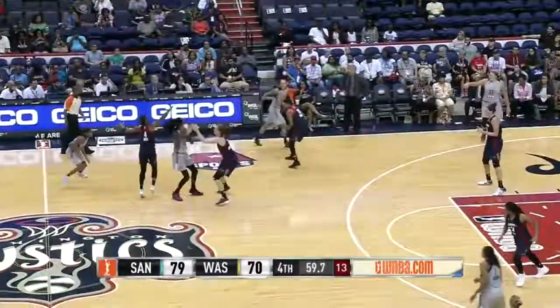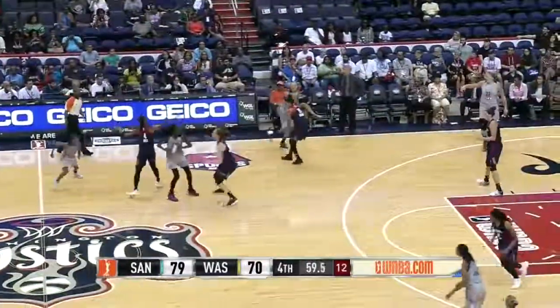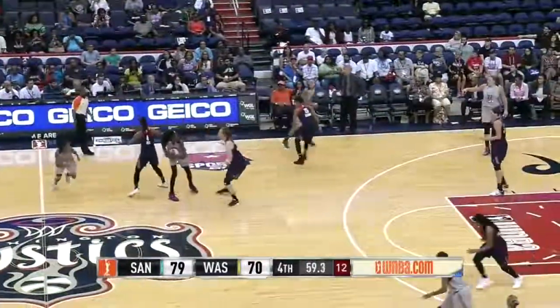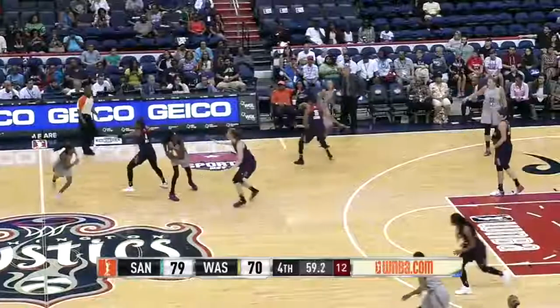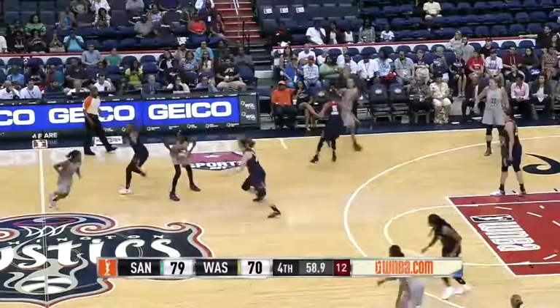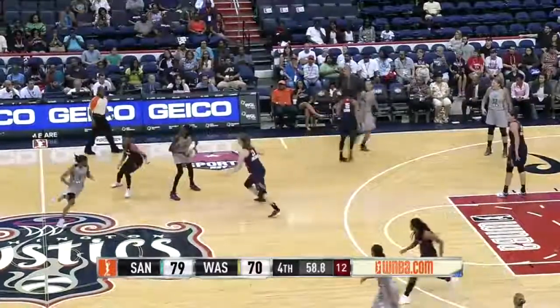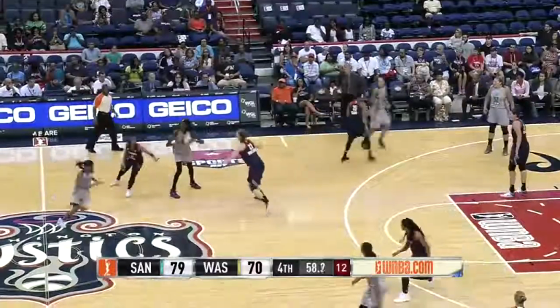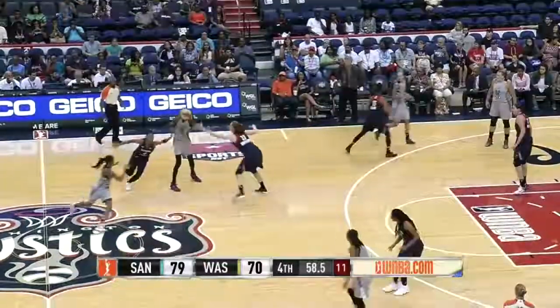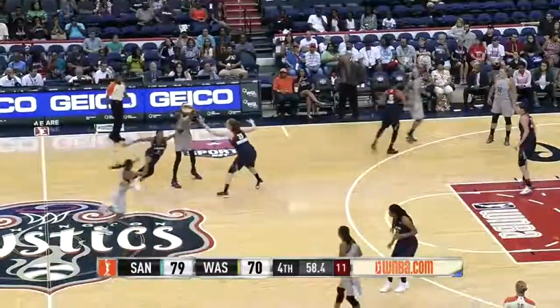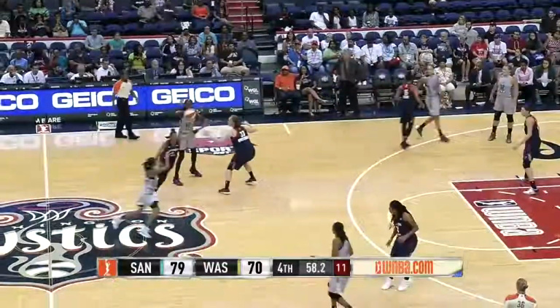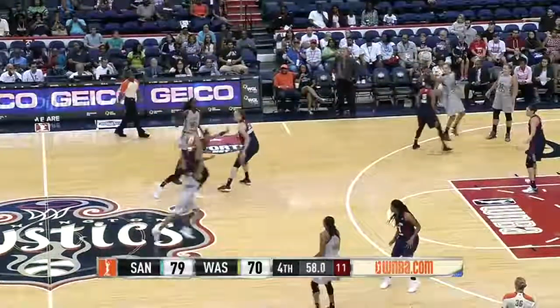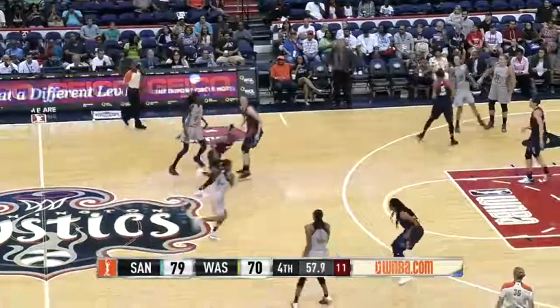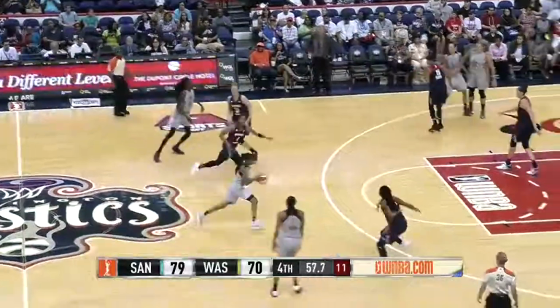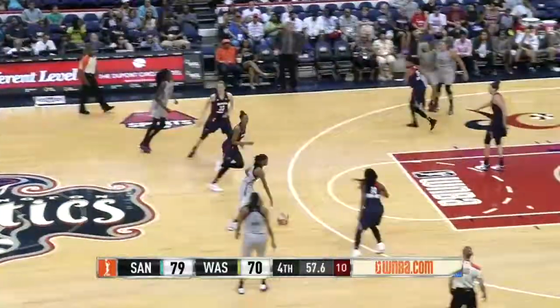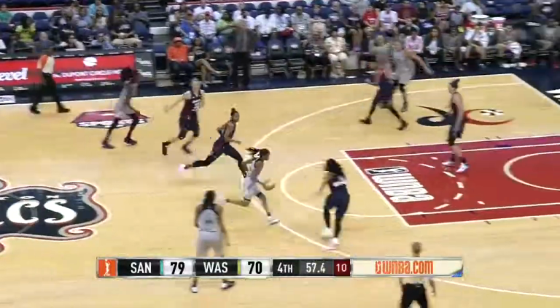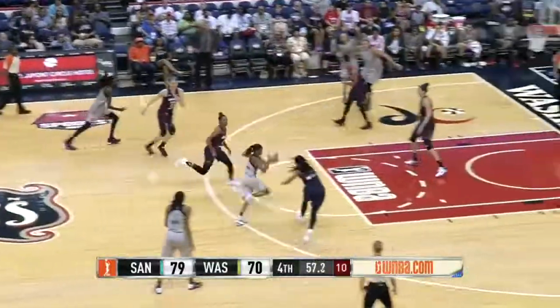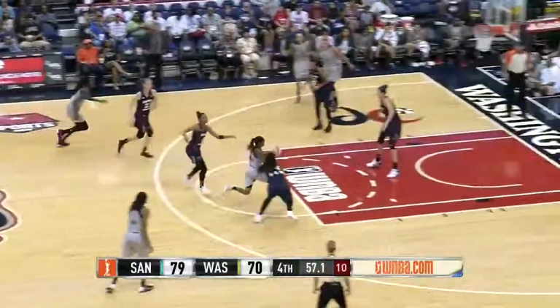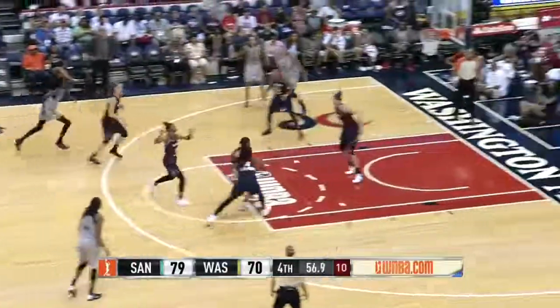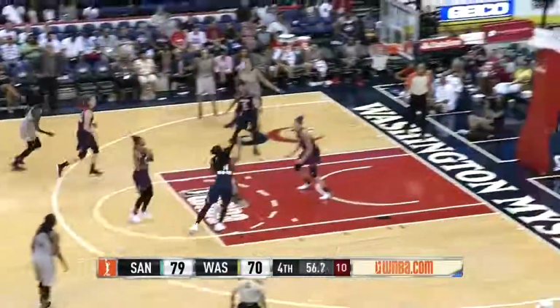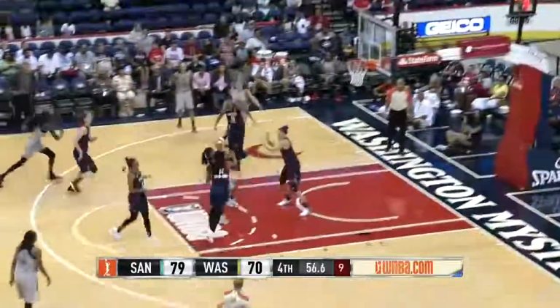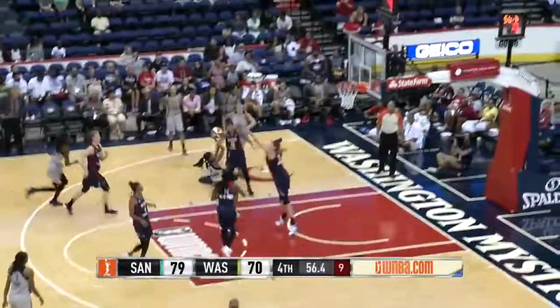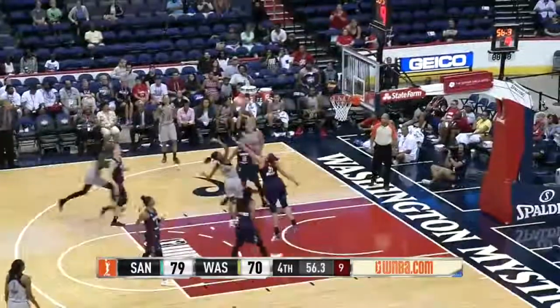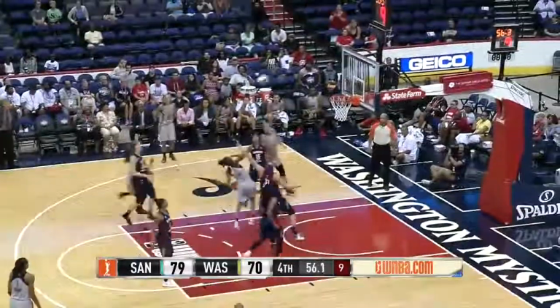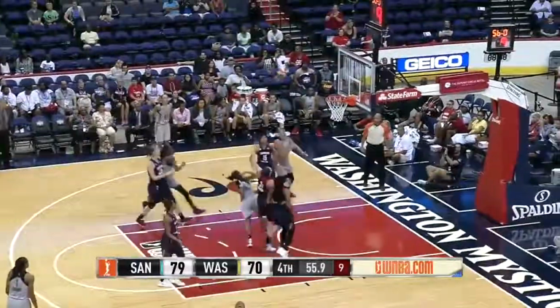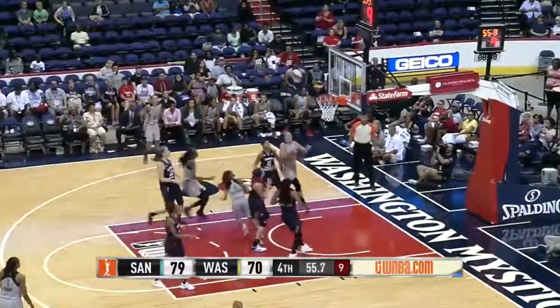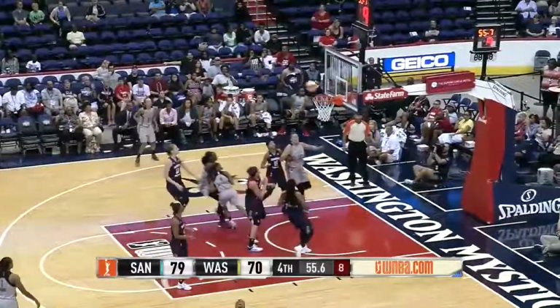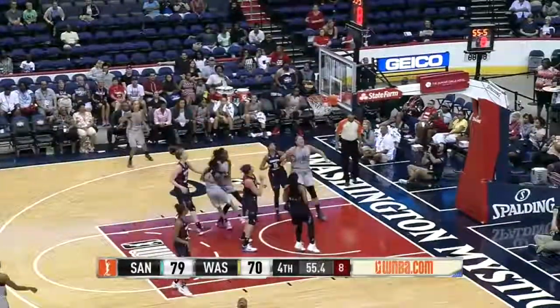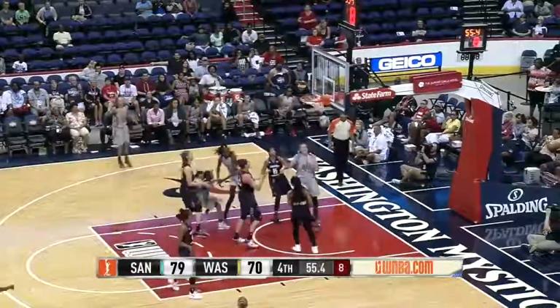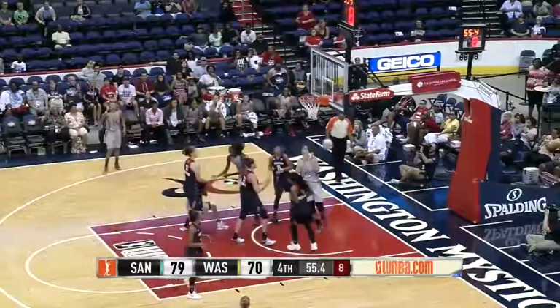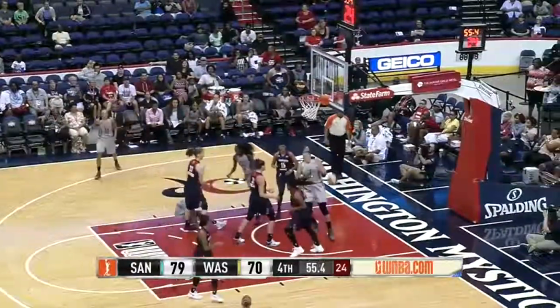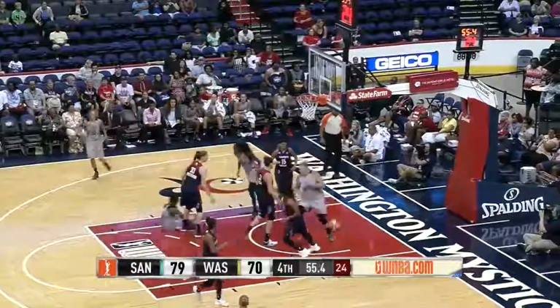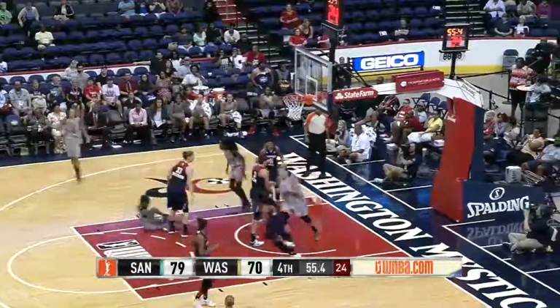It's been hot. They don't foul her. Shot clock is at ten. Jefferson — the teardrop!